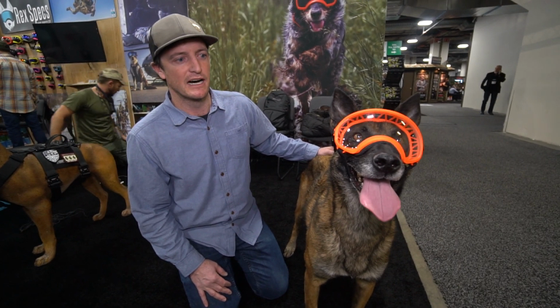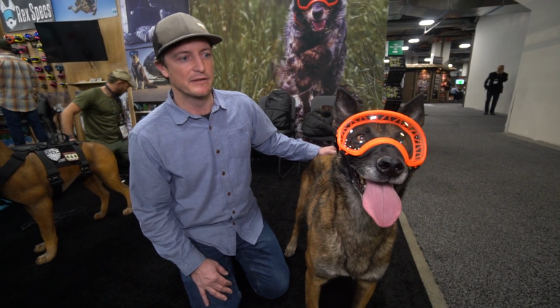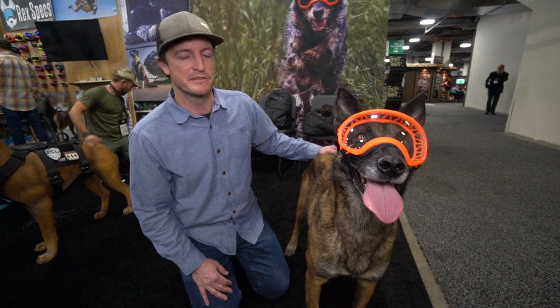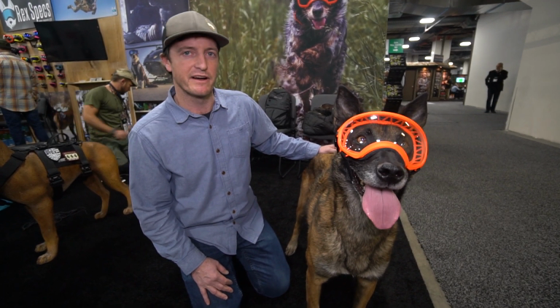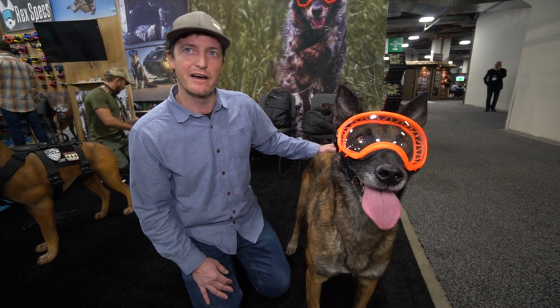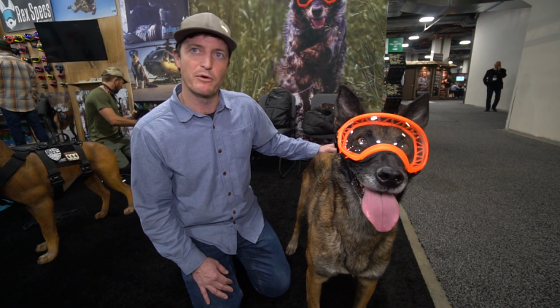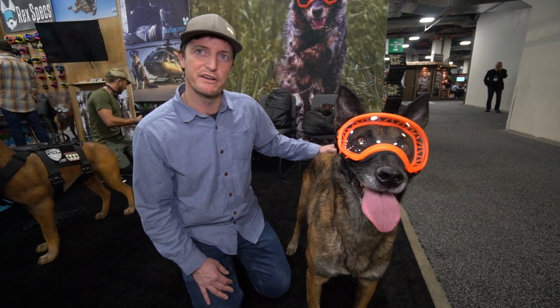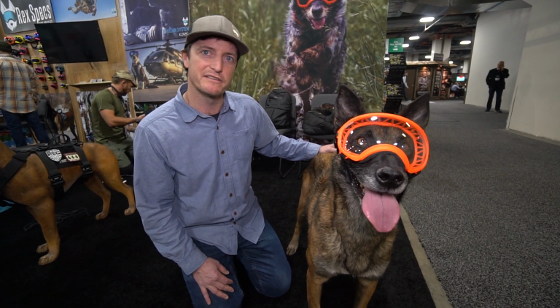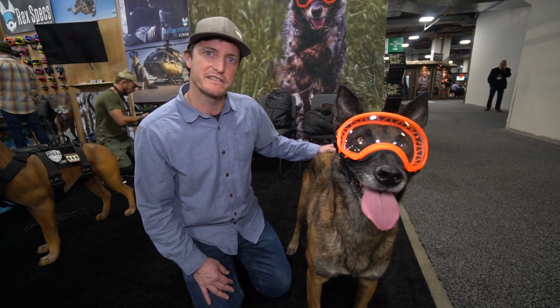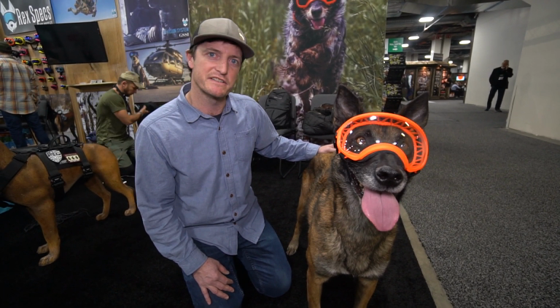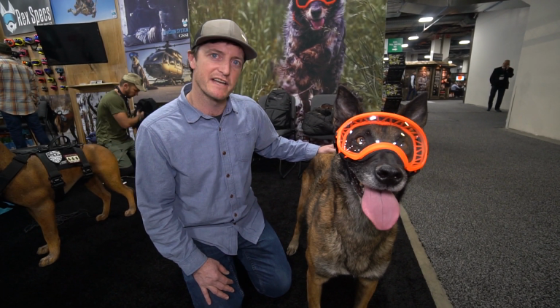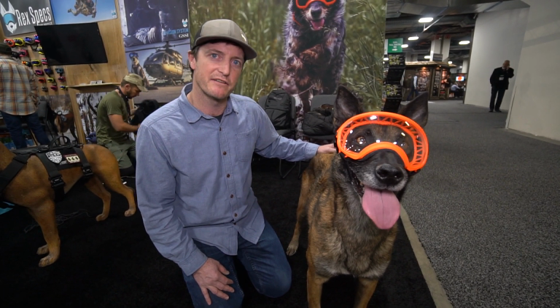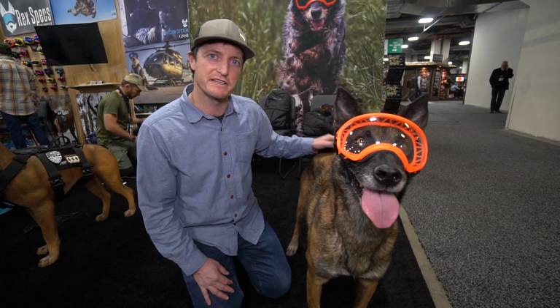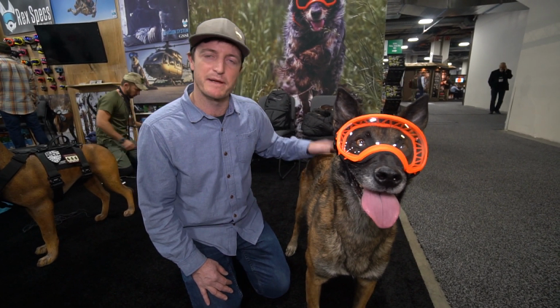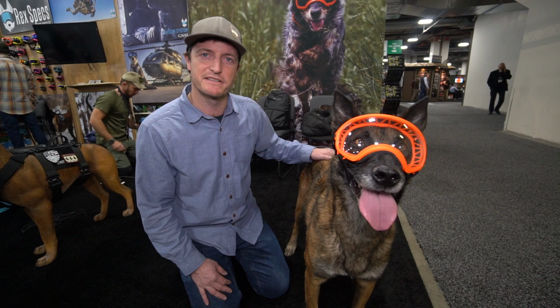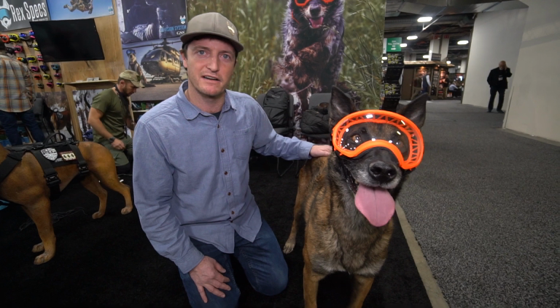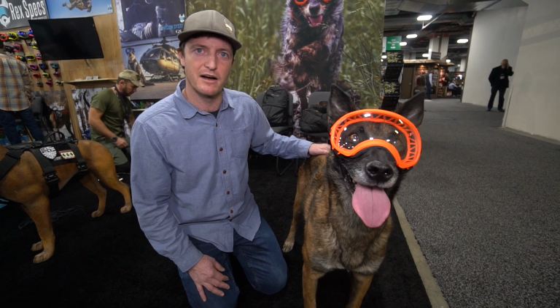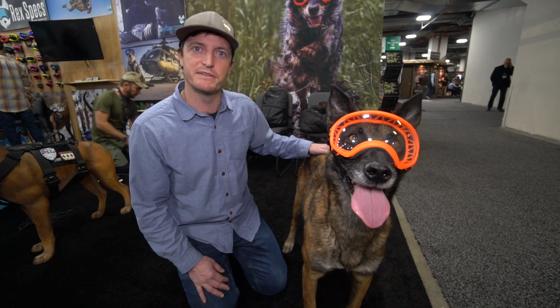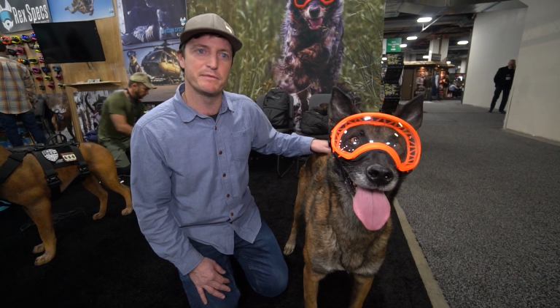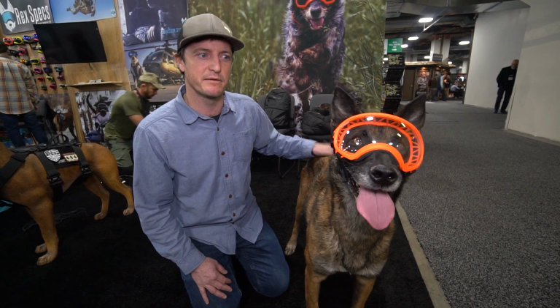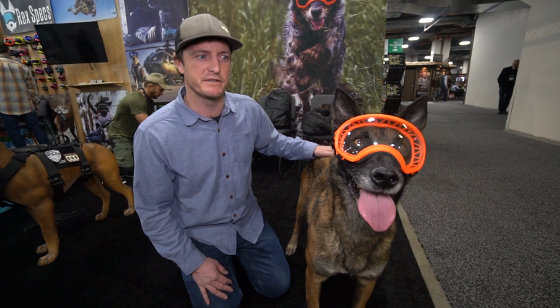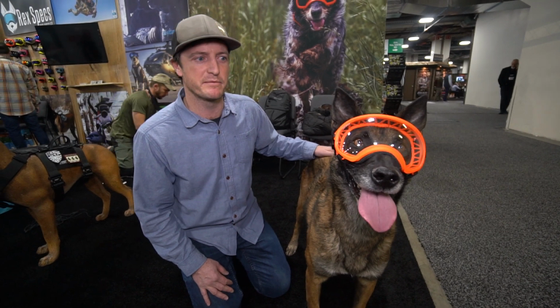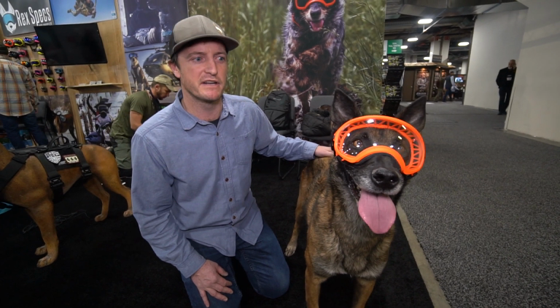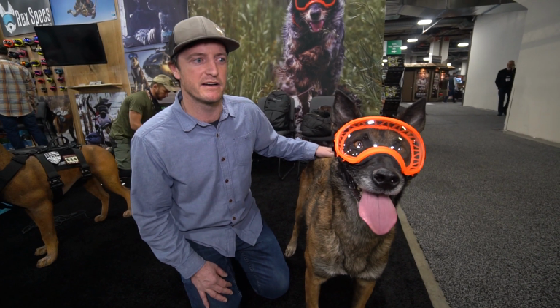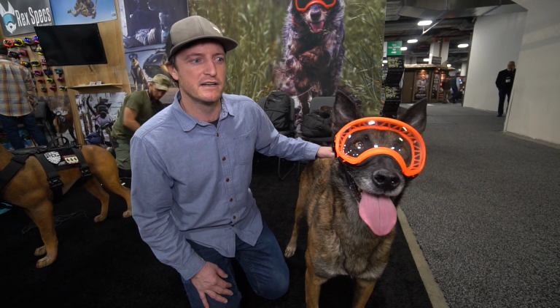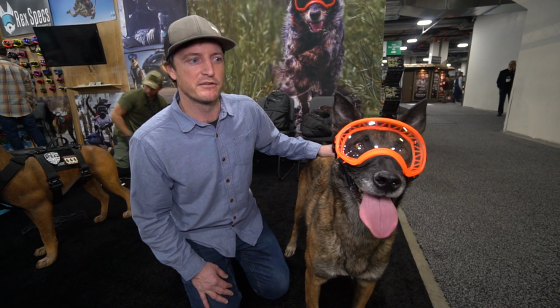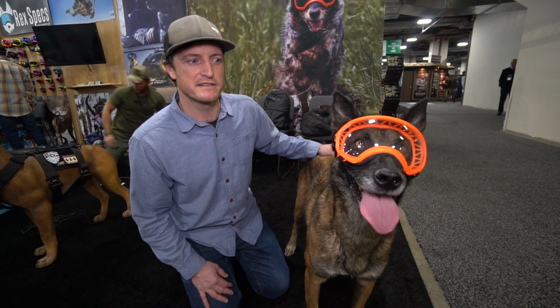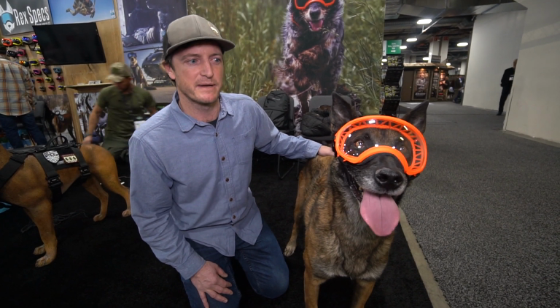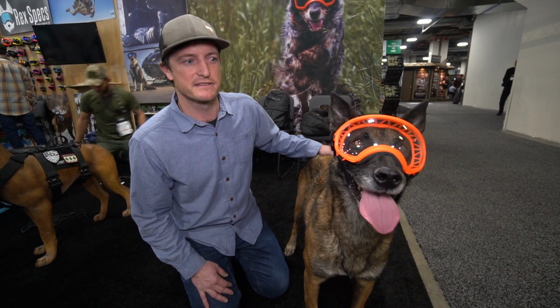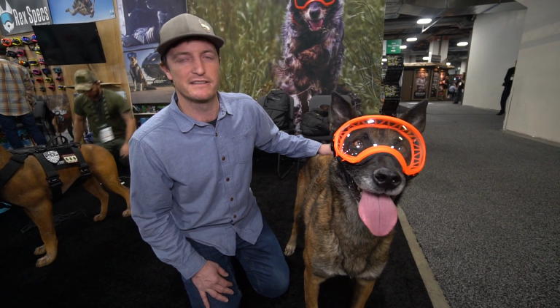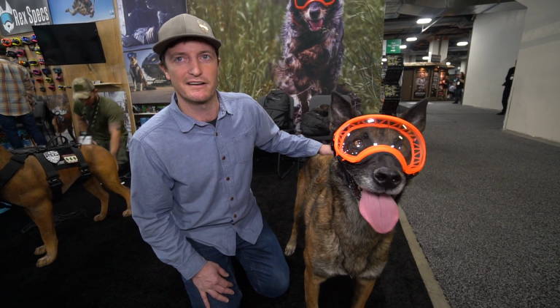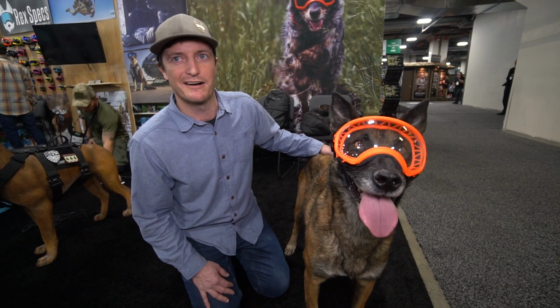To find out more, you can visit us at www.RexSpecs.com.